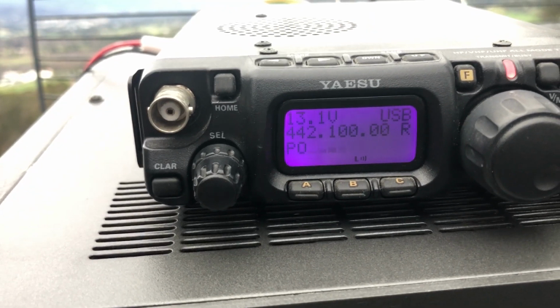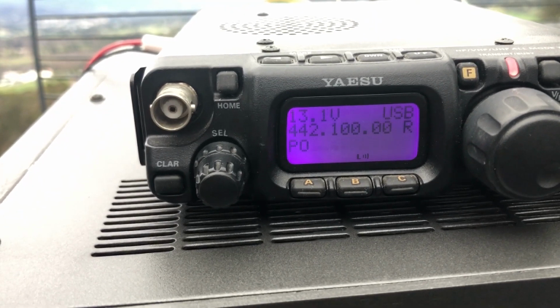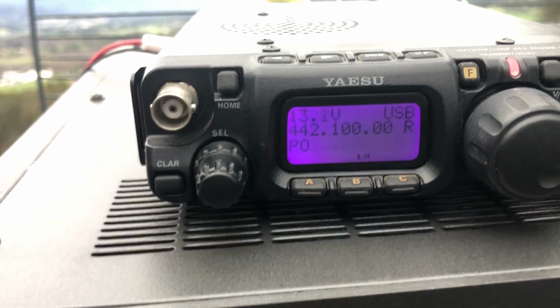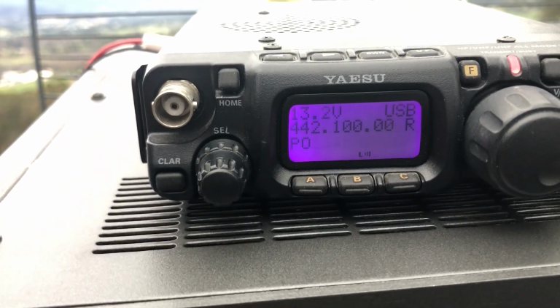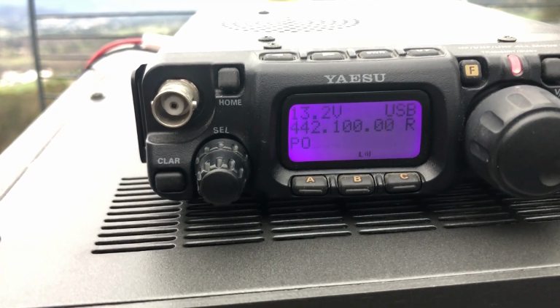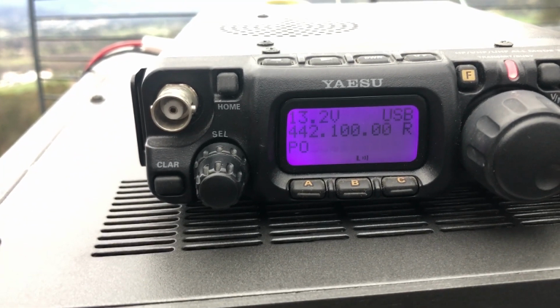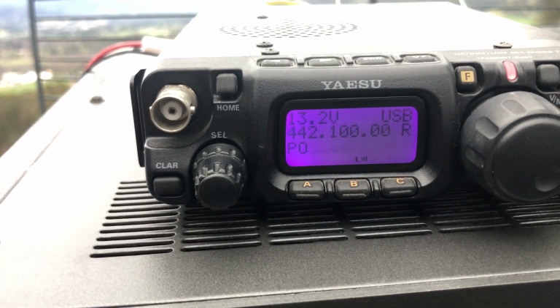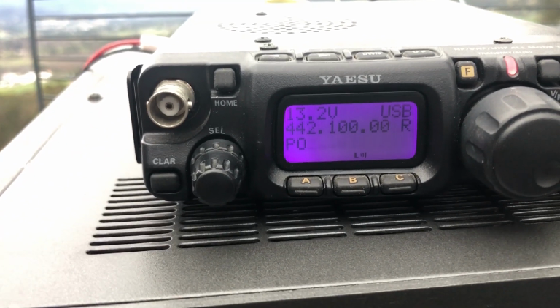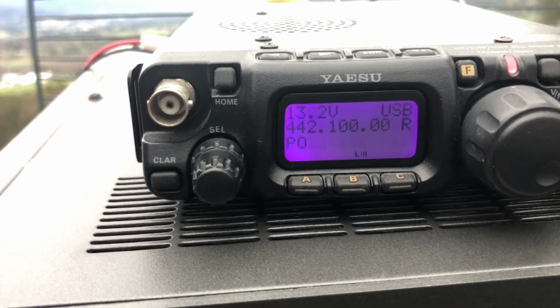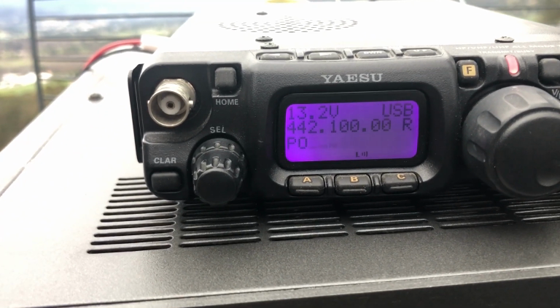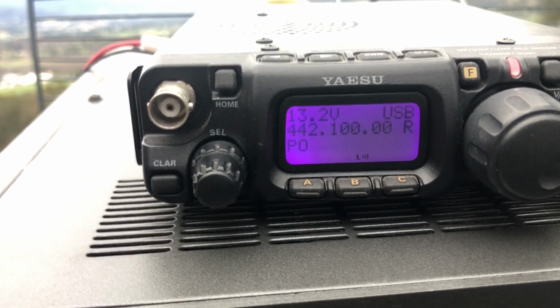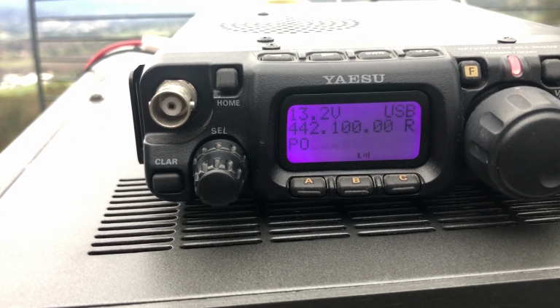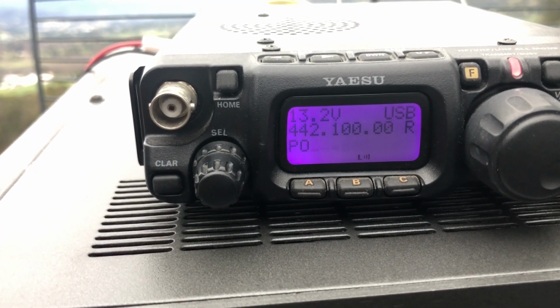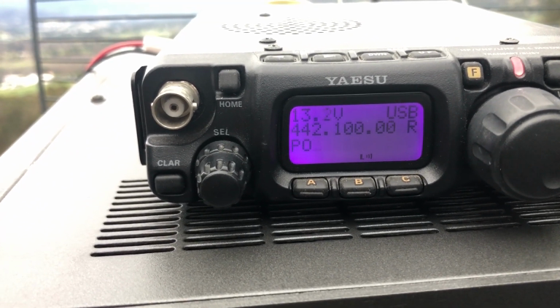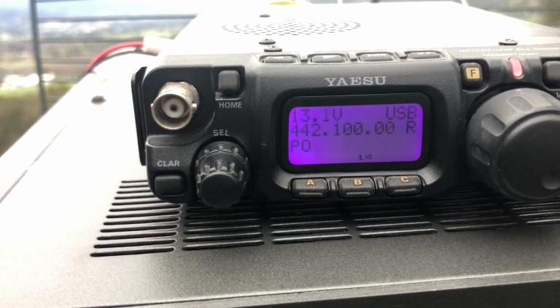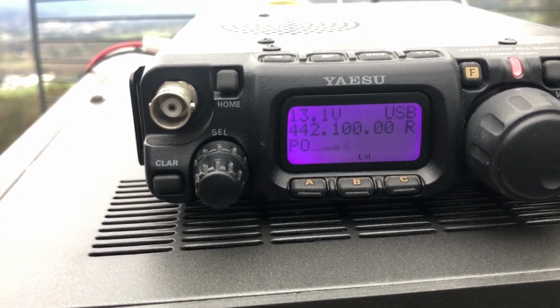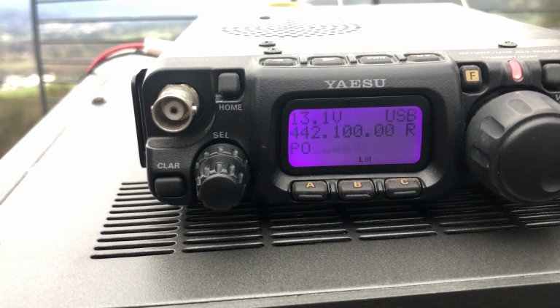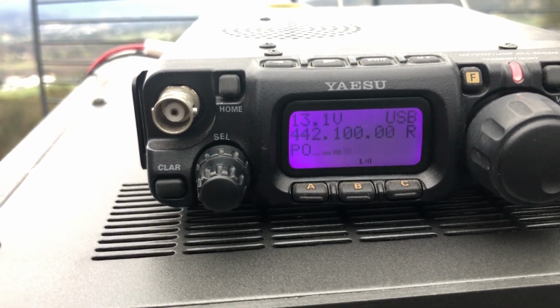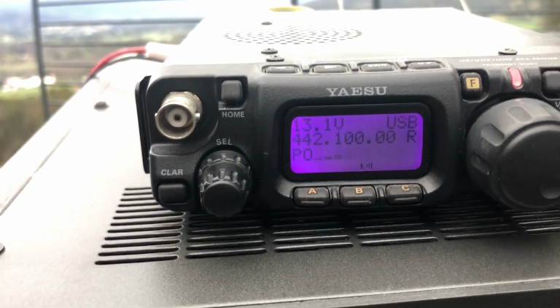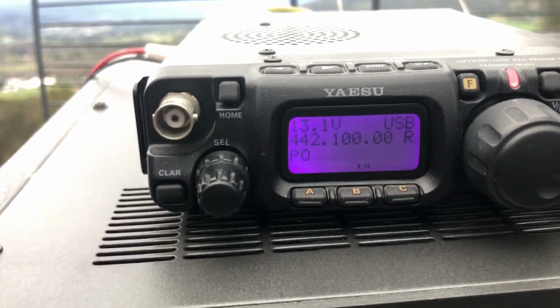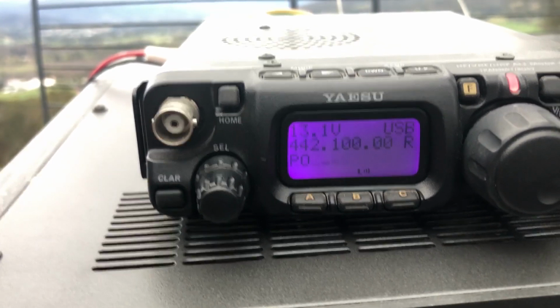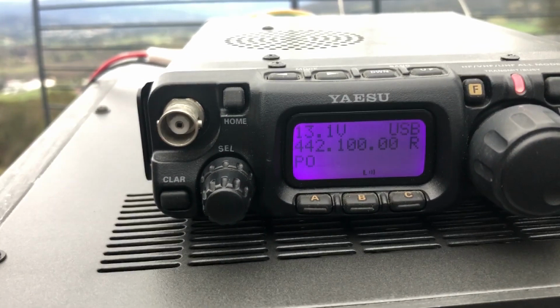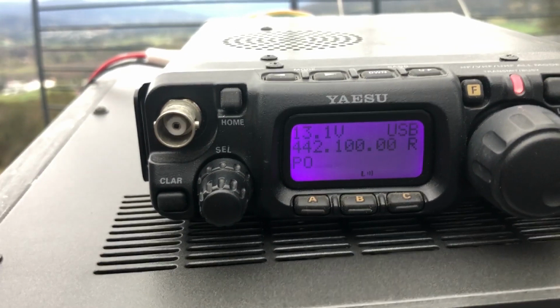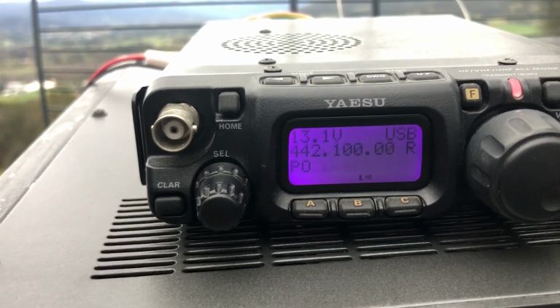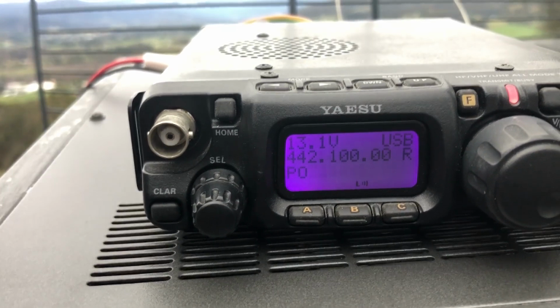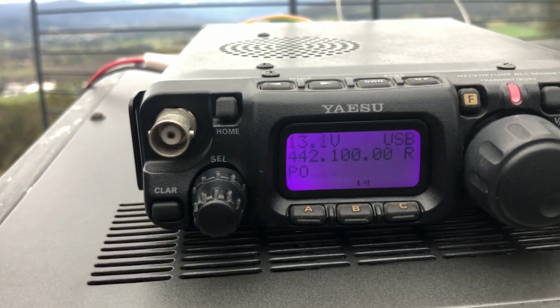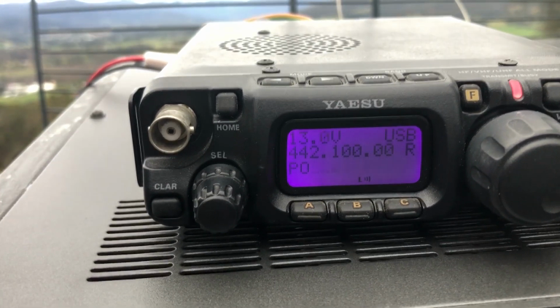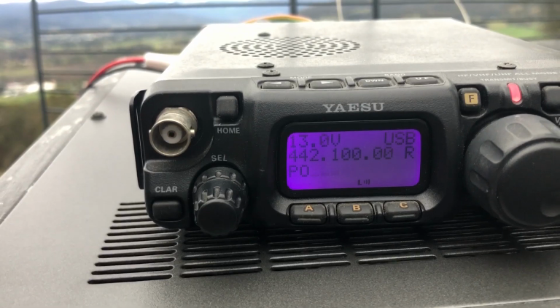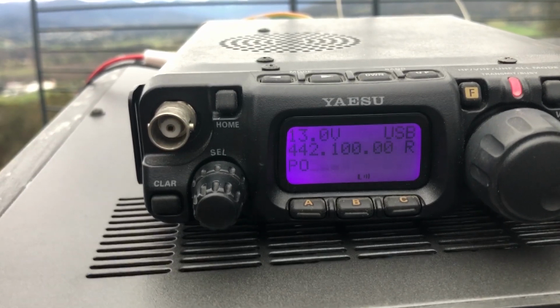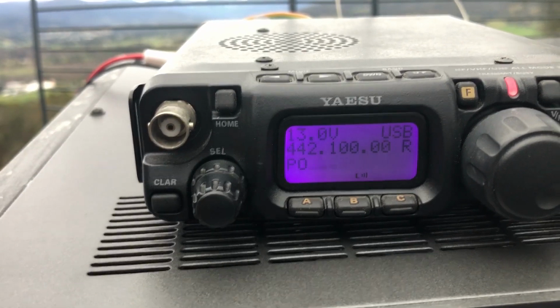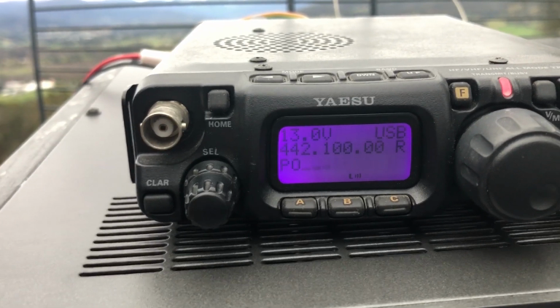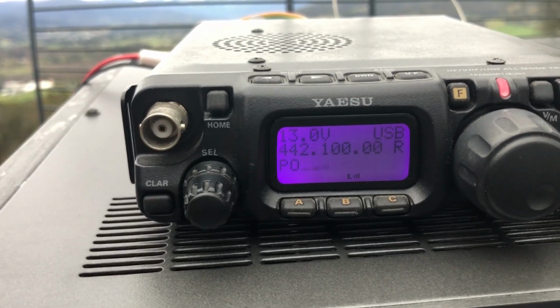VK7ZBX, VK7ZBX, VK7ZBX — Zulu Bravo X-Ray — VK7 Hotel Hotel calling, over.